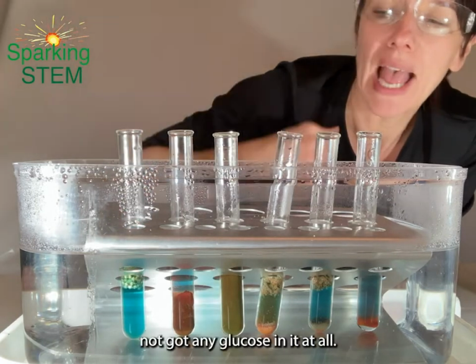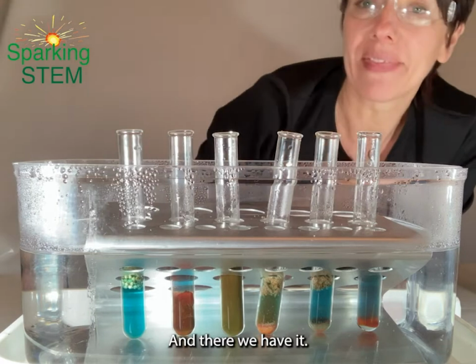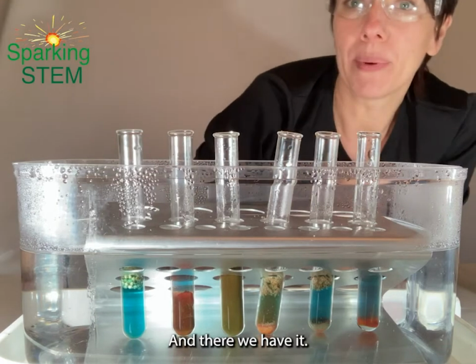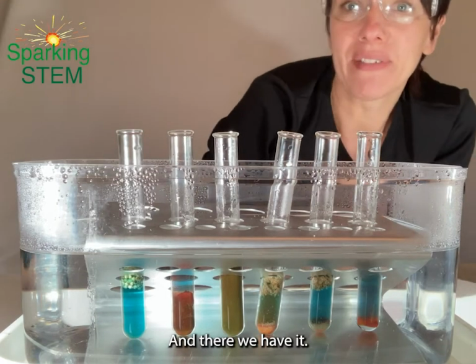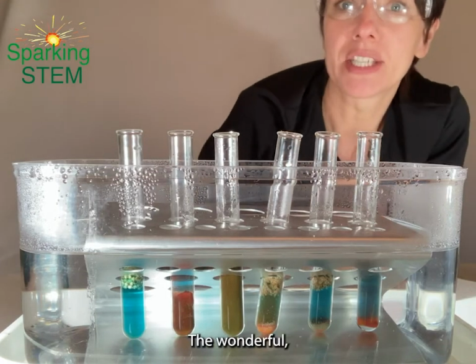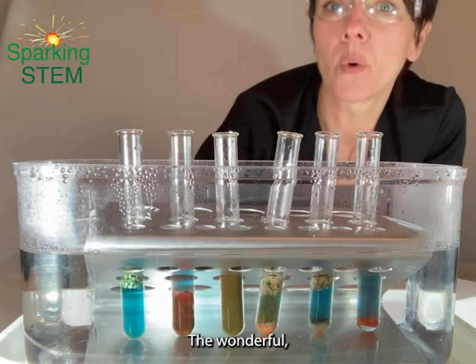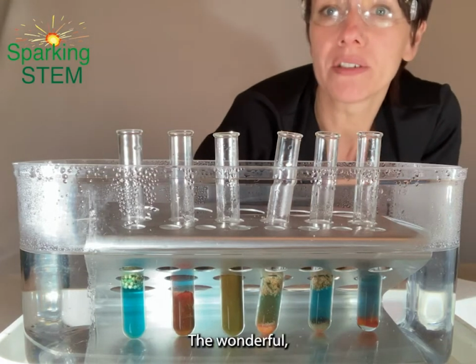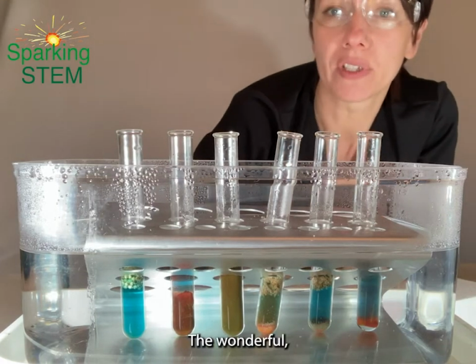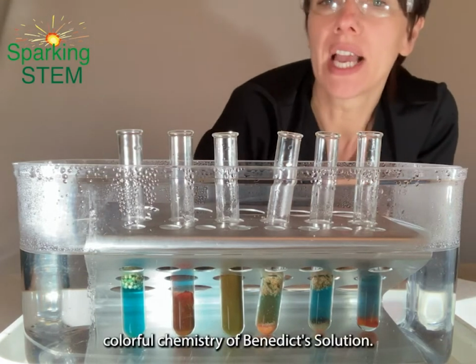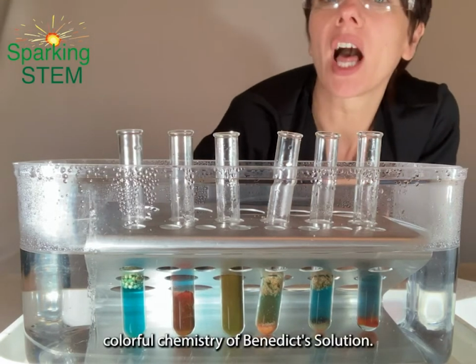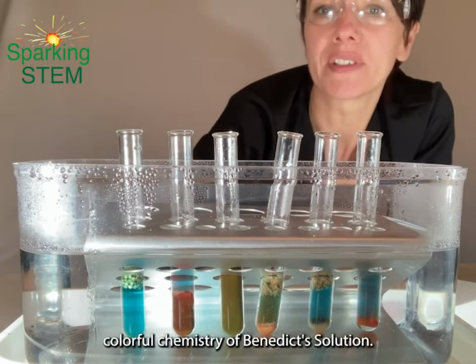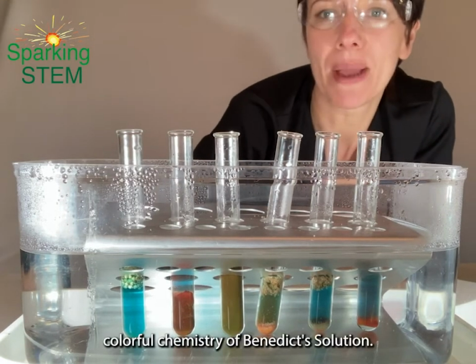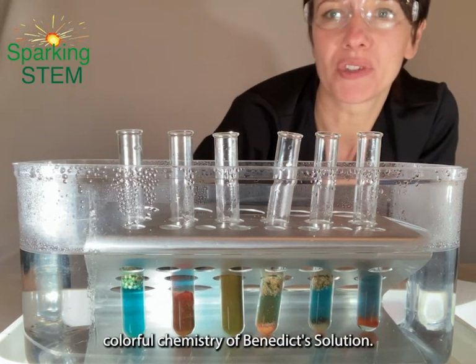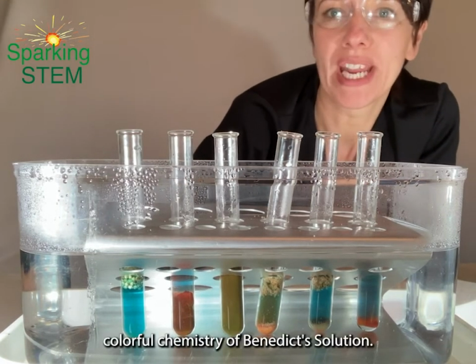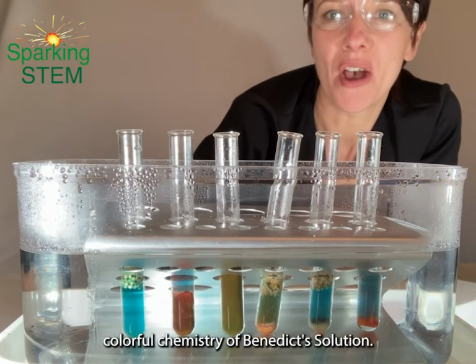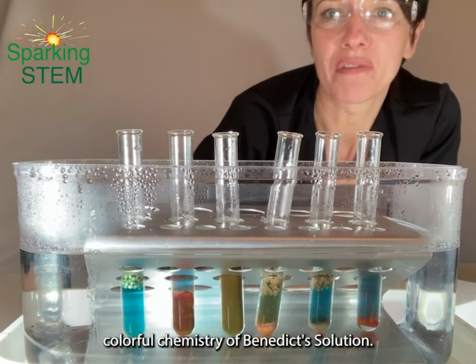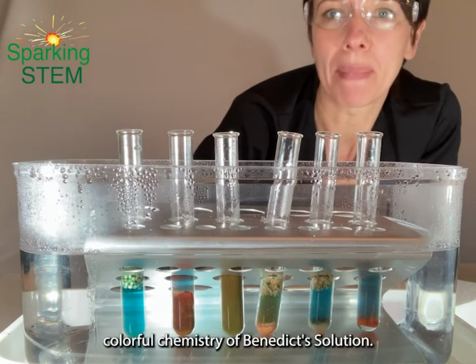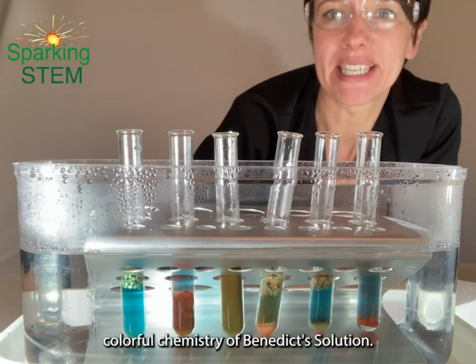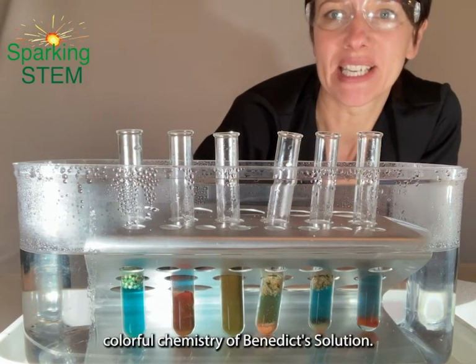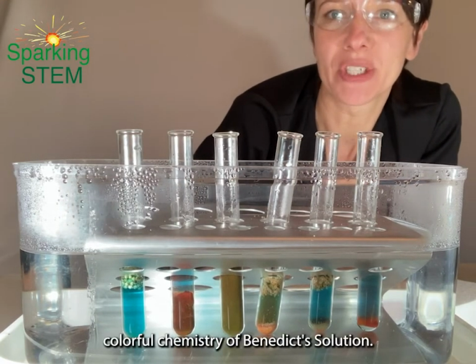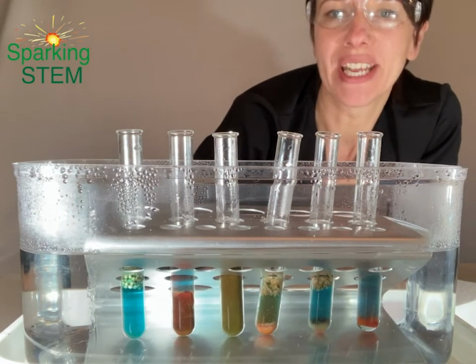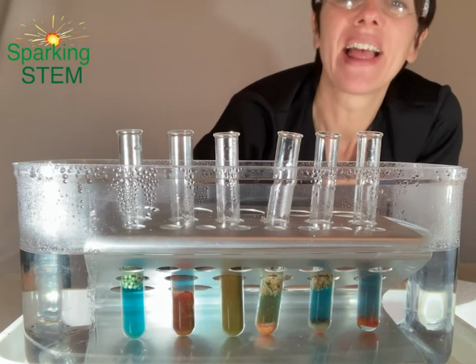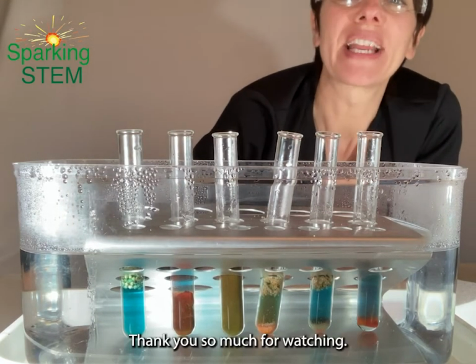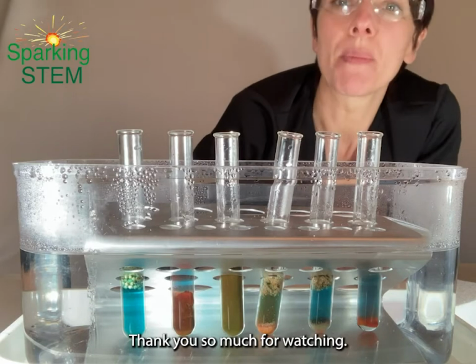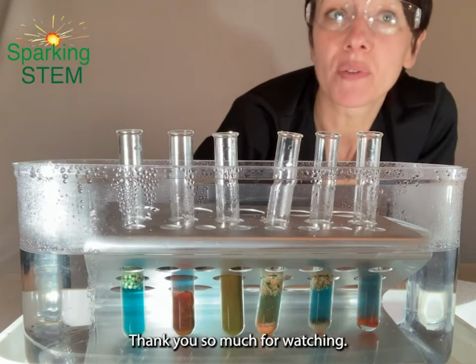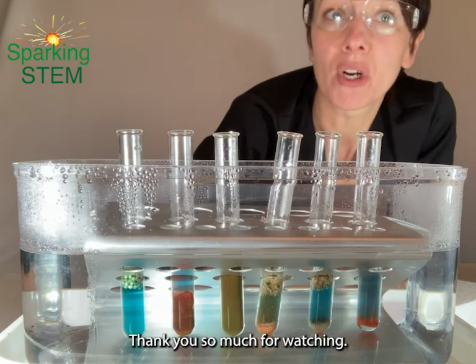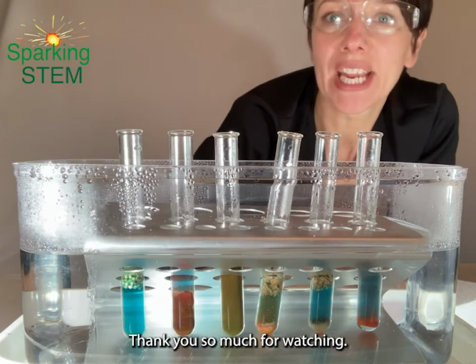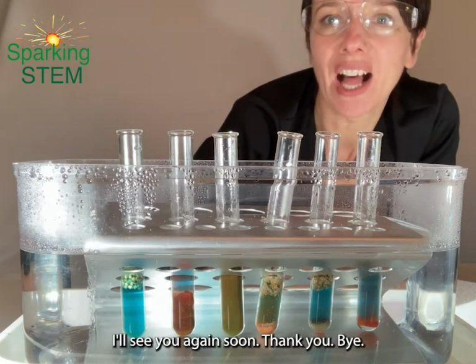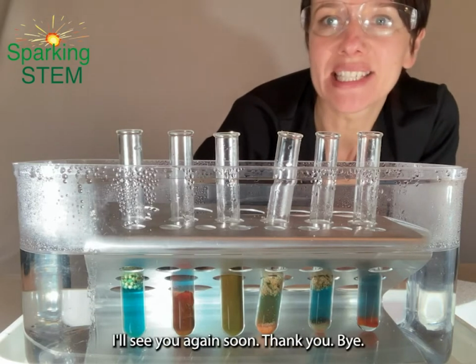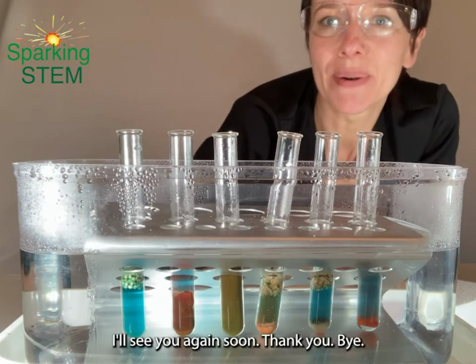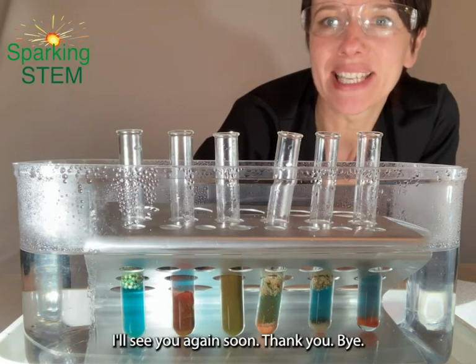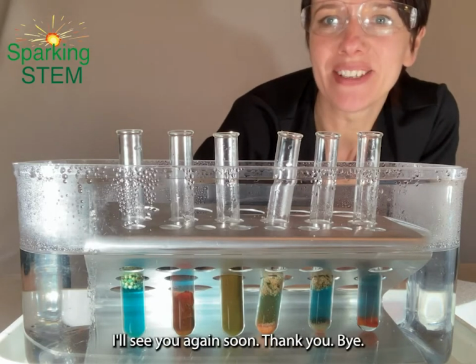And there we have it — the wonderful colourful chemistry of Benedict's solution. Thank you so much for watching, I'll see you again soon.